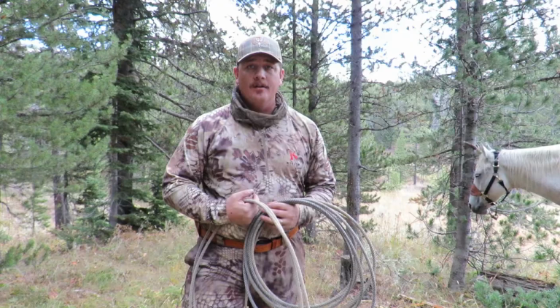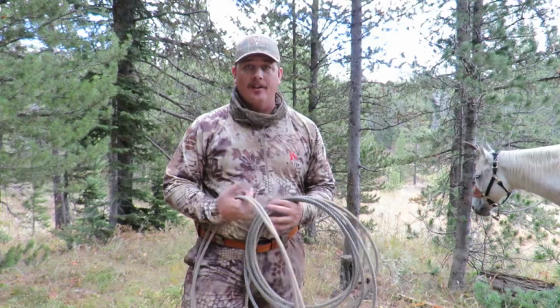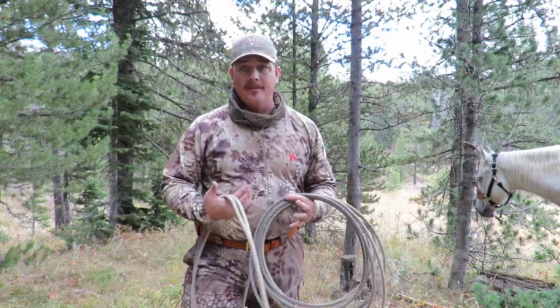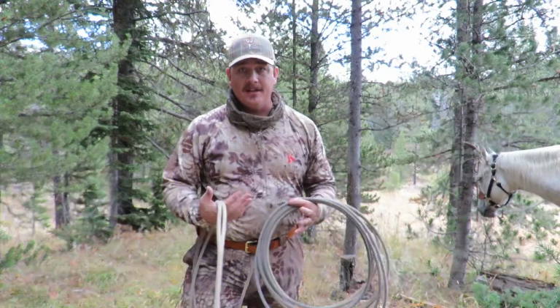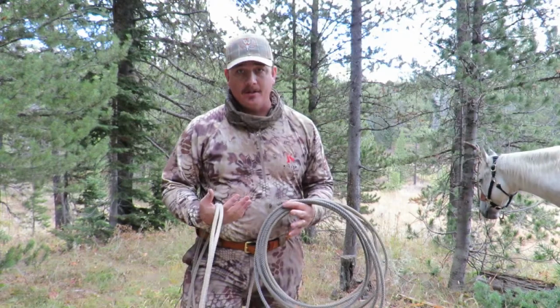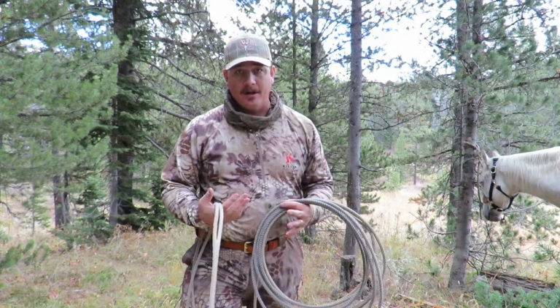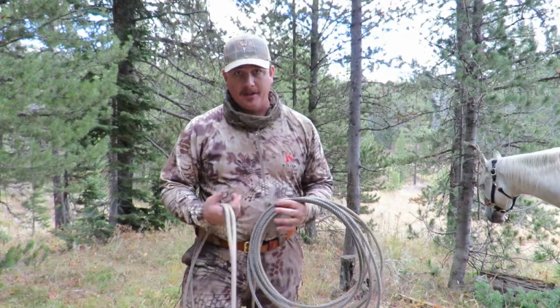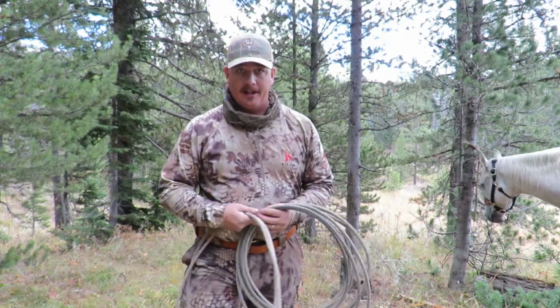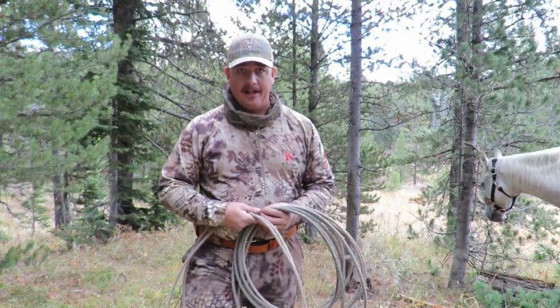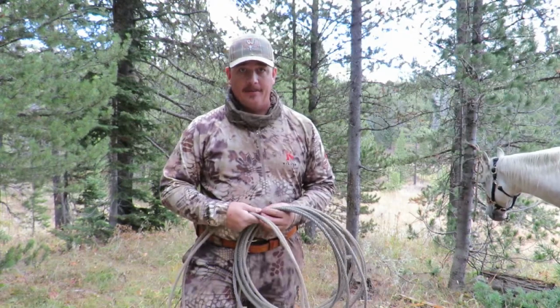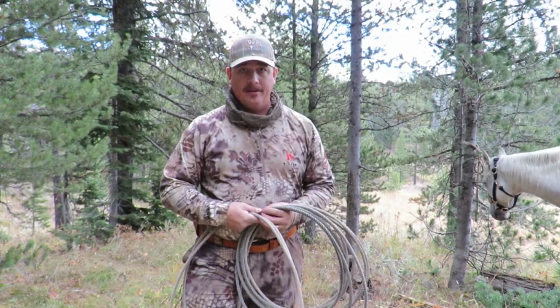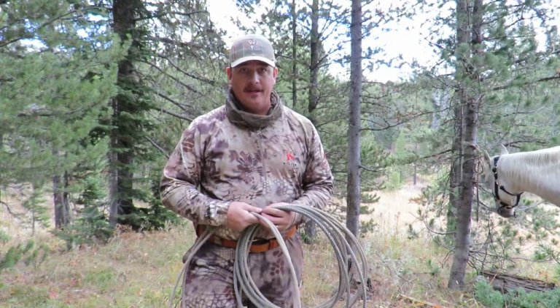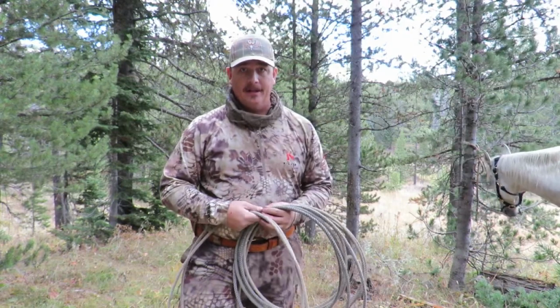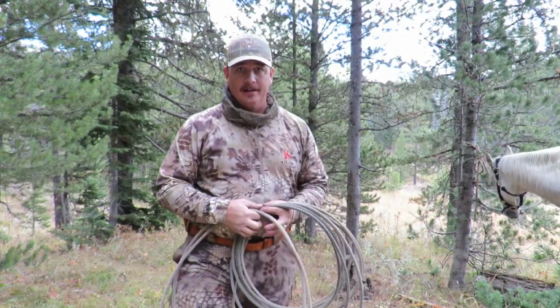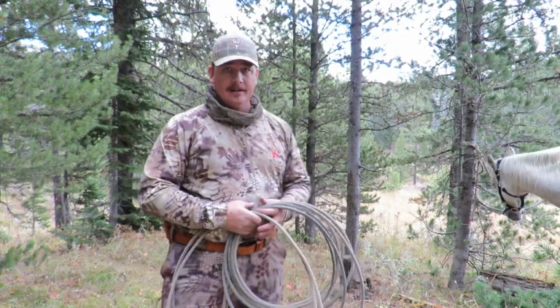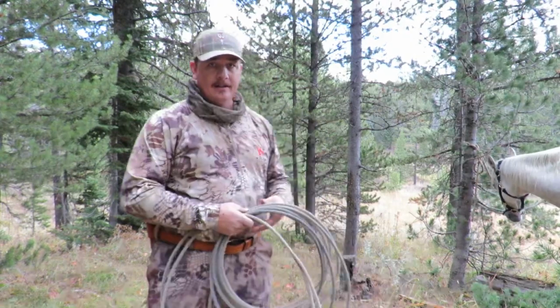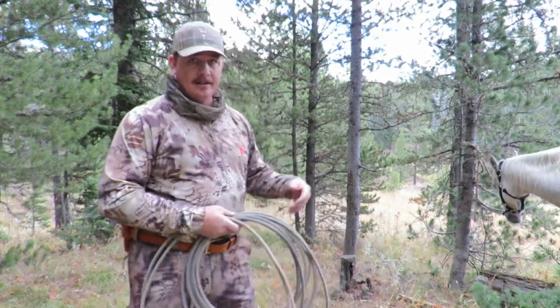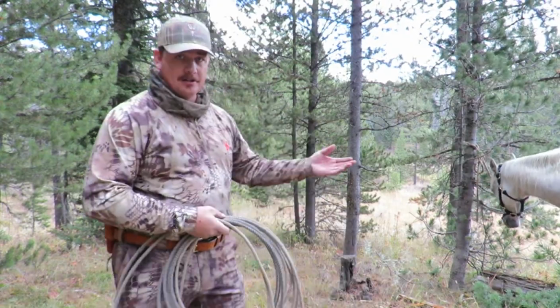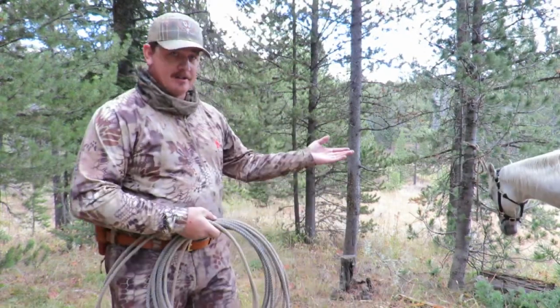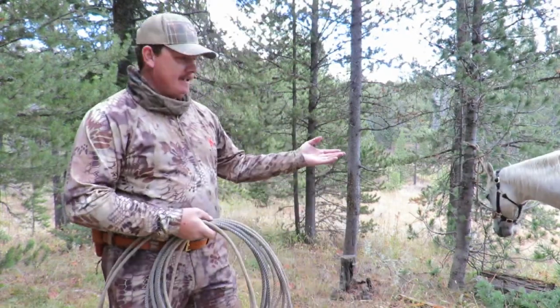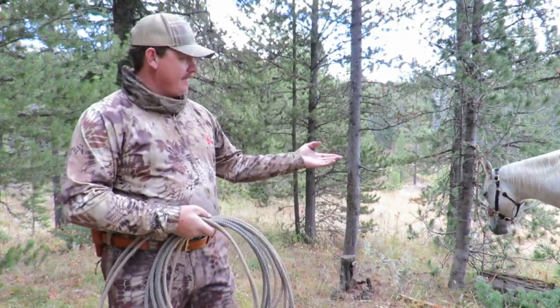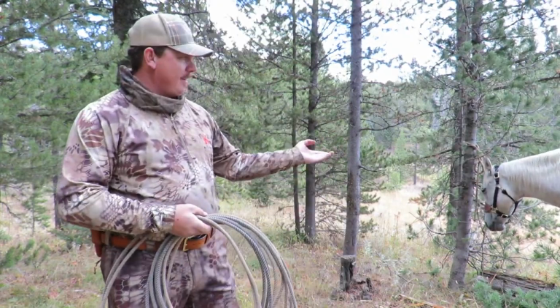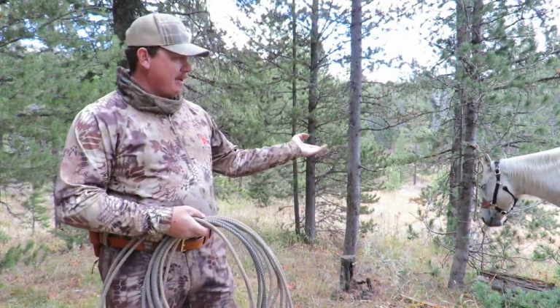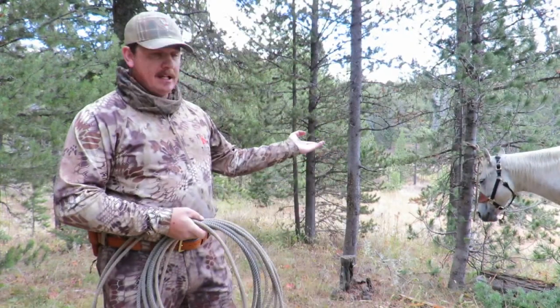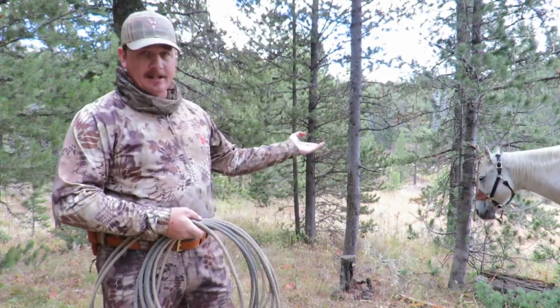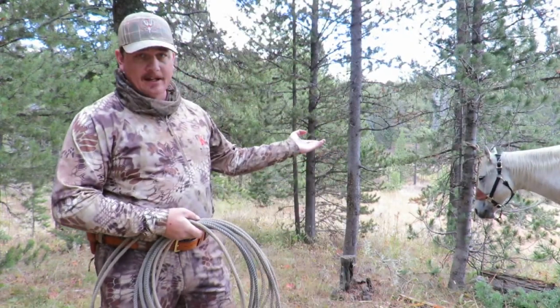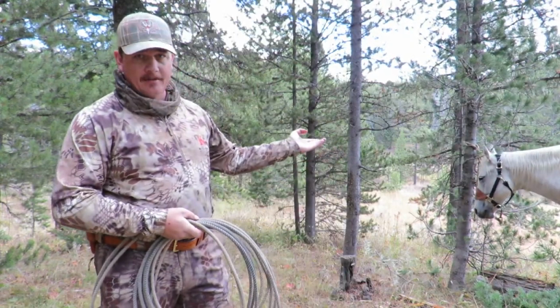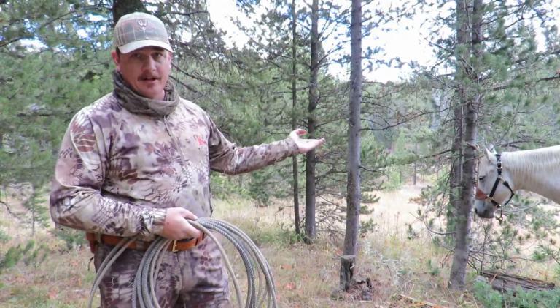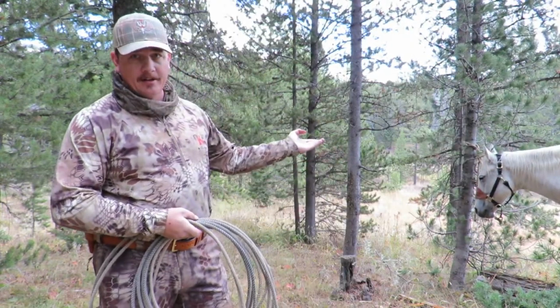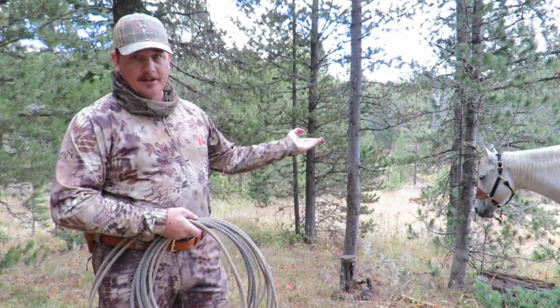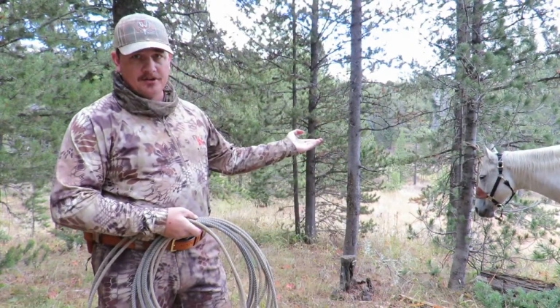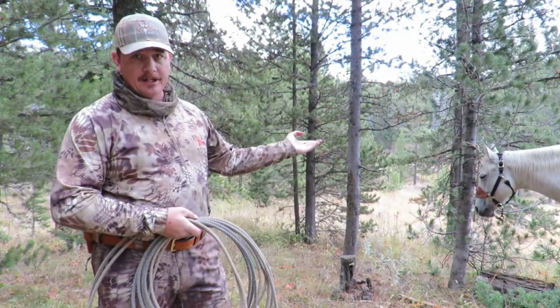Well, I've made it to where I'm going to camp, and as you can see, I've got Paquita tied over here to this tree.